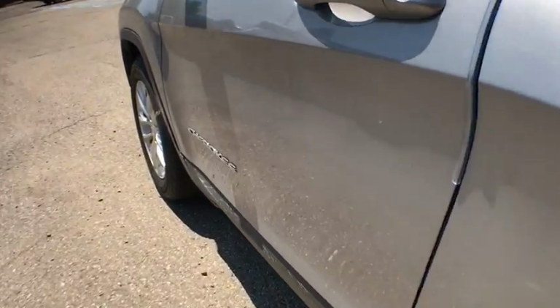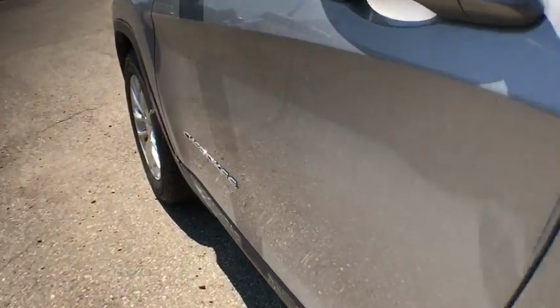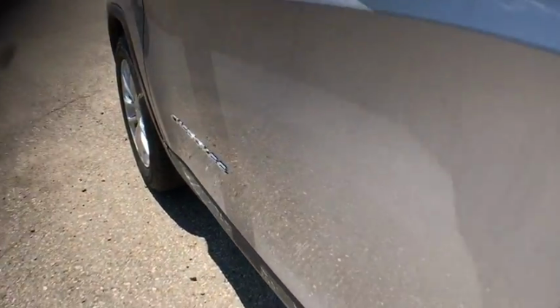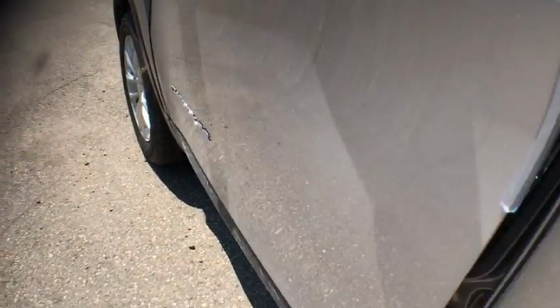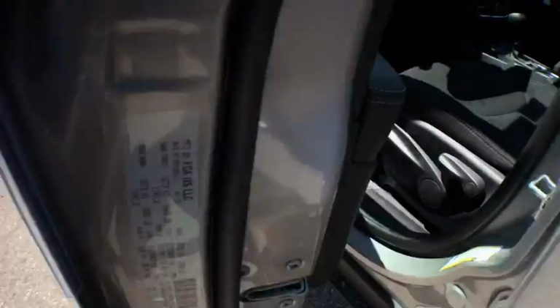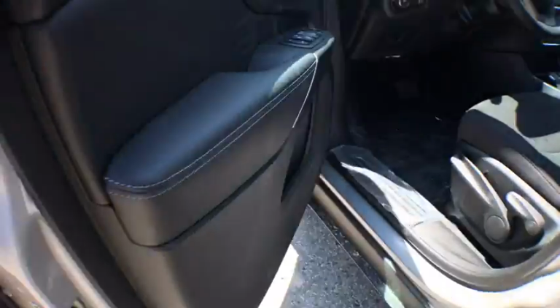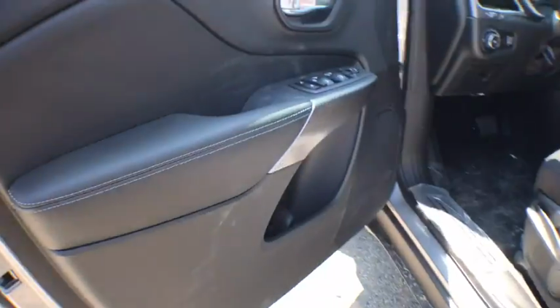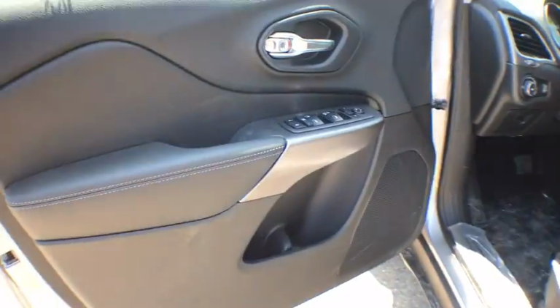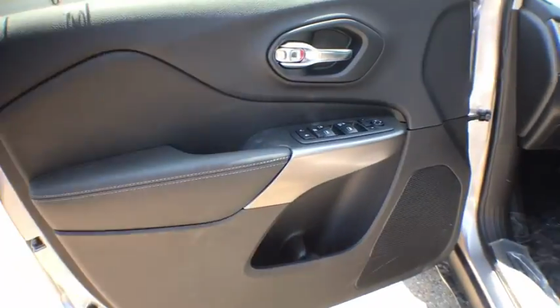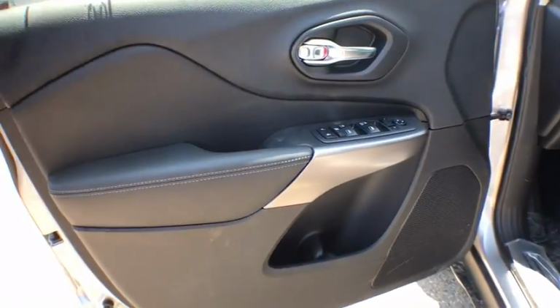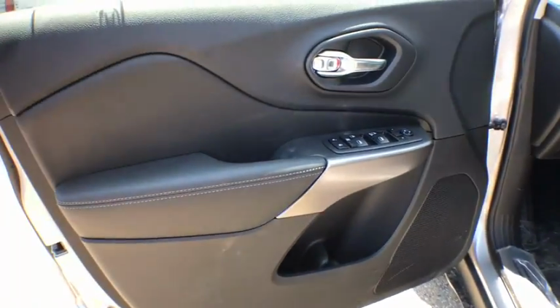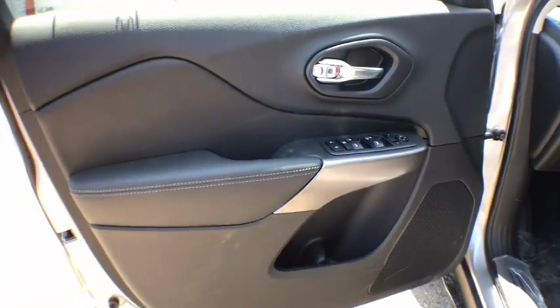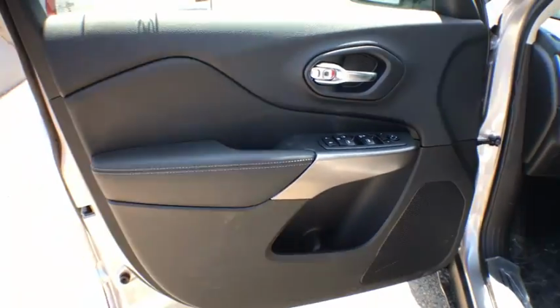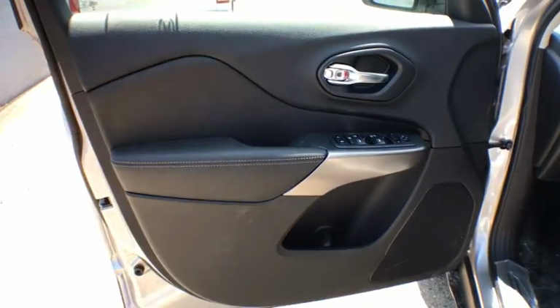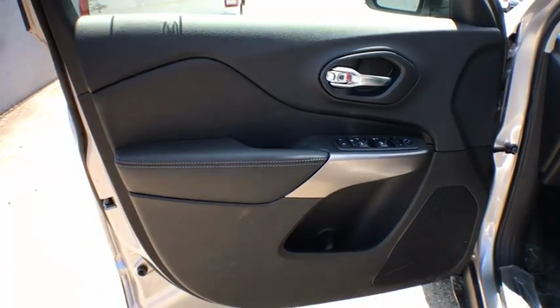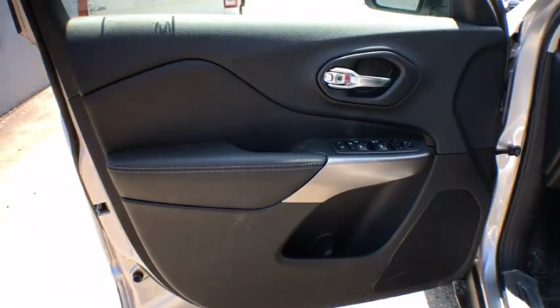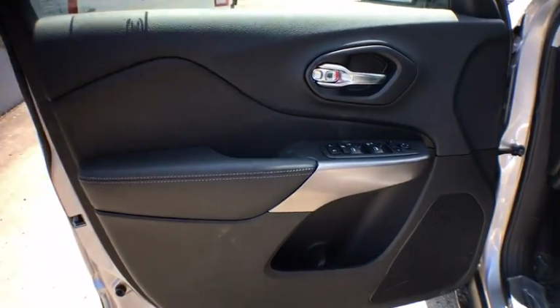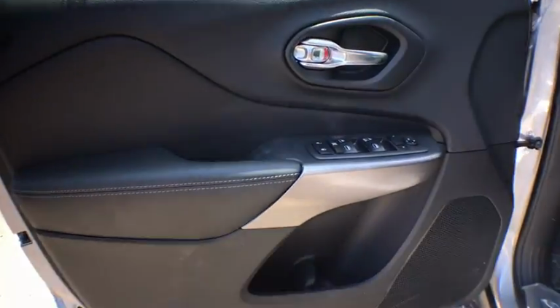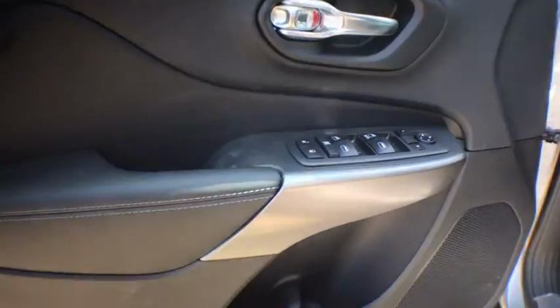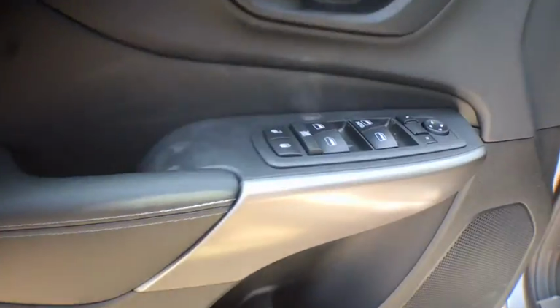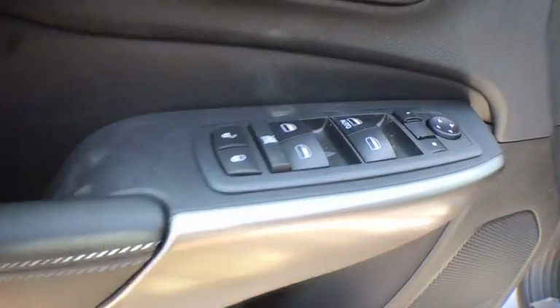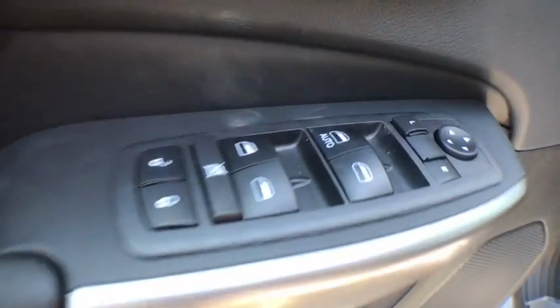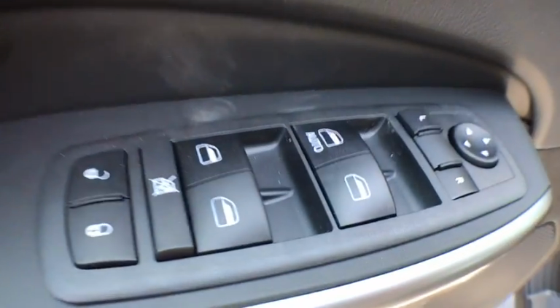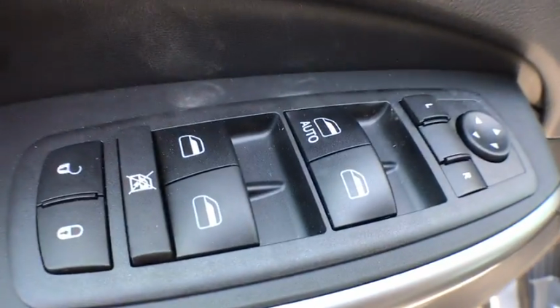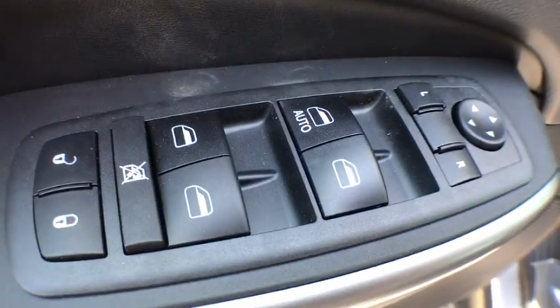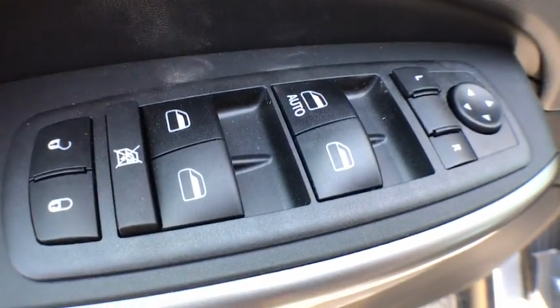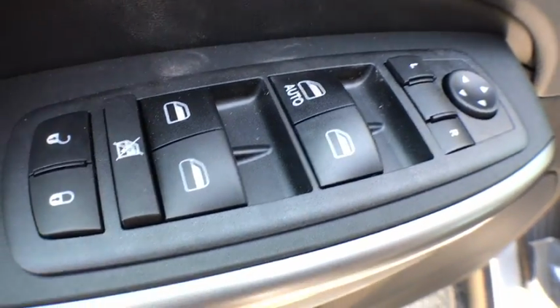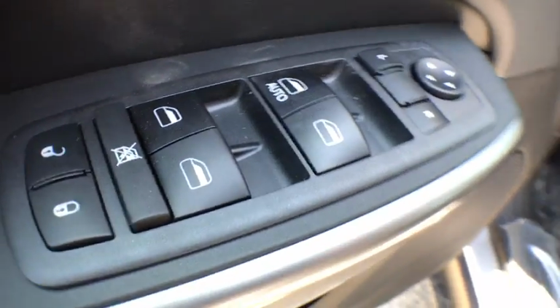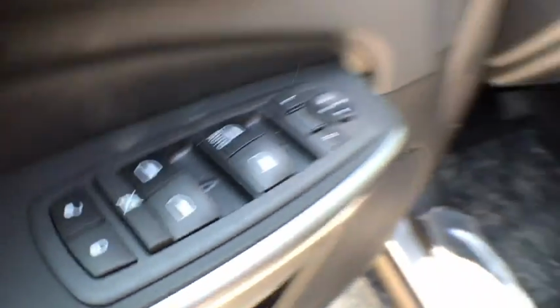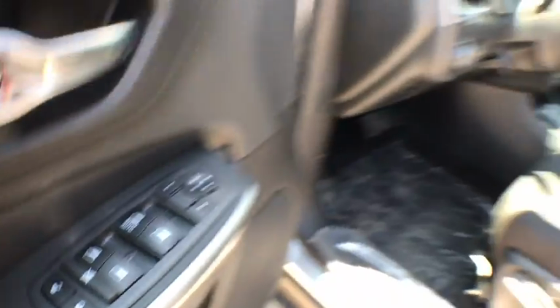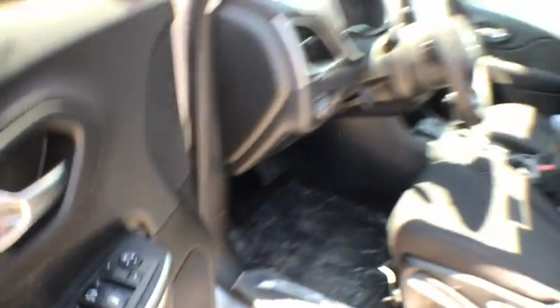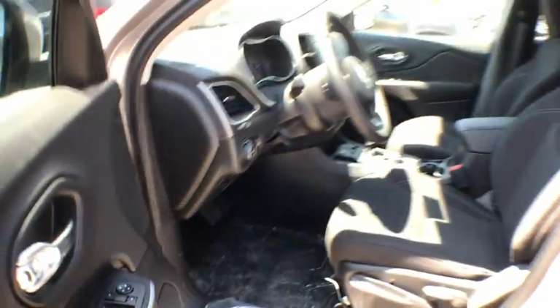AM FM stereo radio, front-wheel drive, fog lamps, child safety locks, power door locks, passenger airbags.